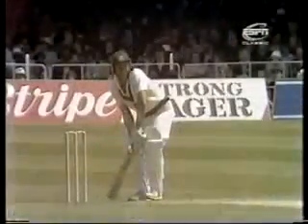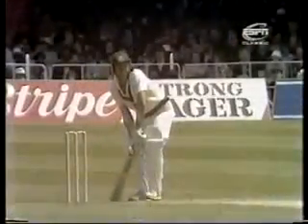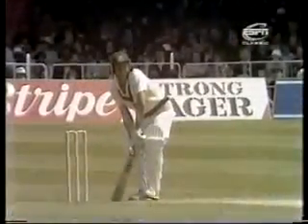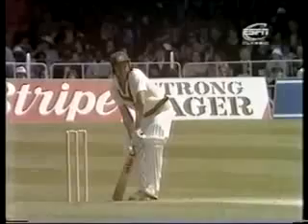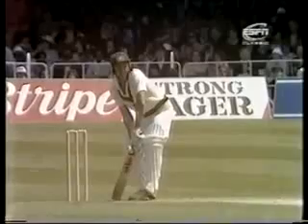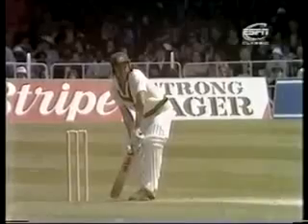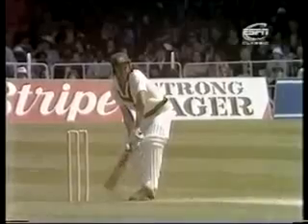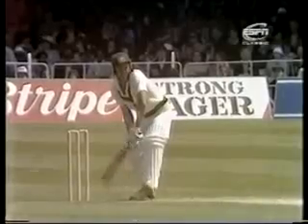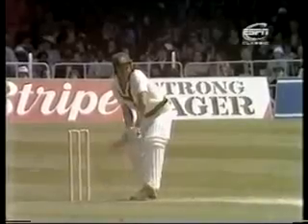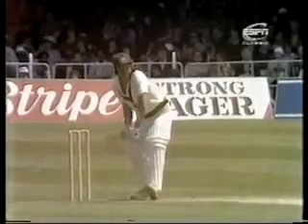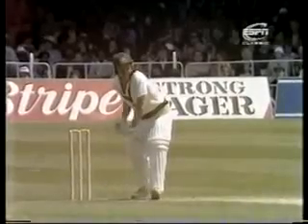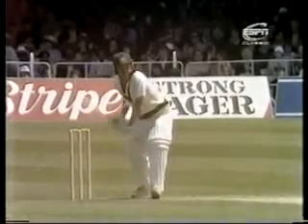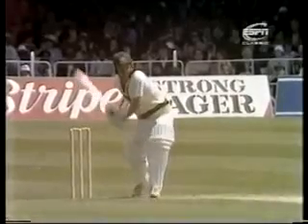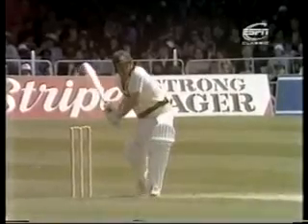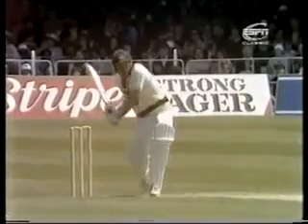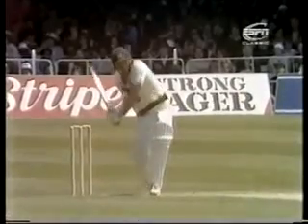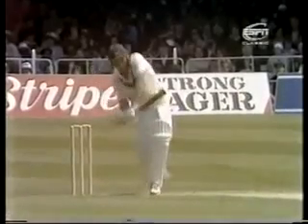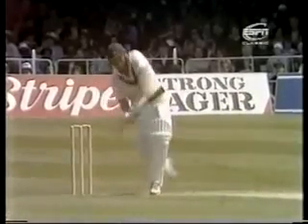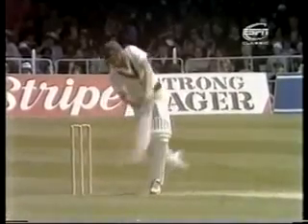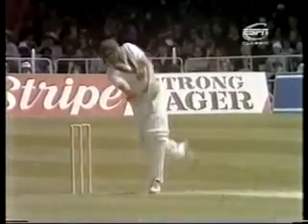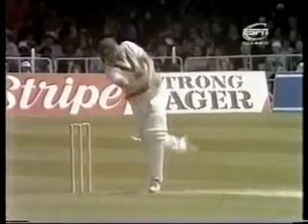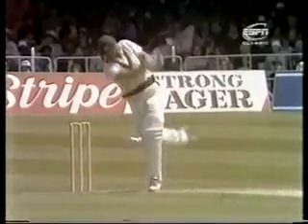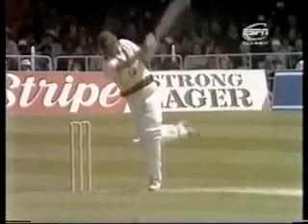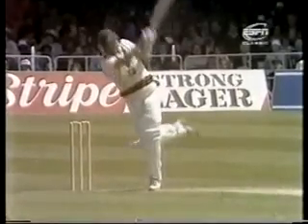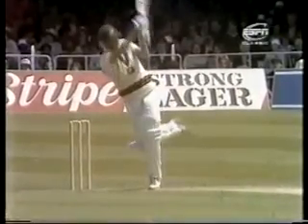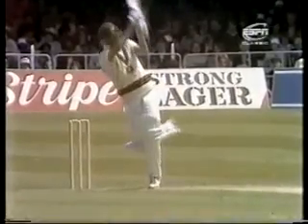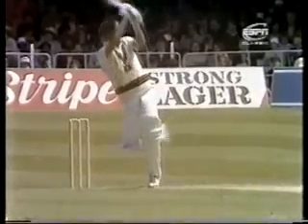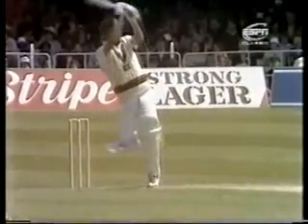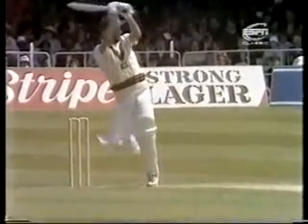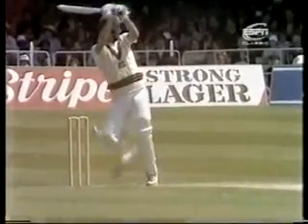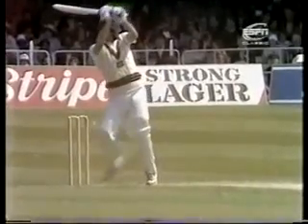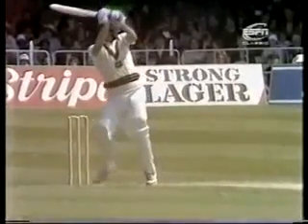And a little bit of right hand in here, Jim said — that was outside the off stump and he's whipped it through midwicket.